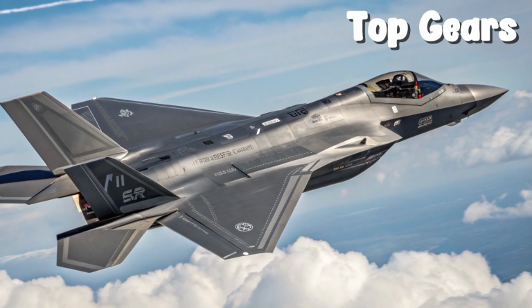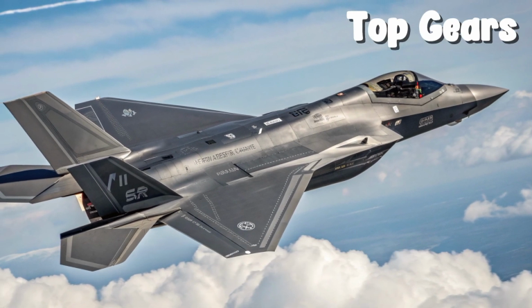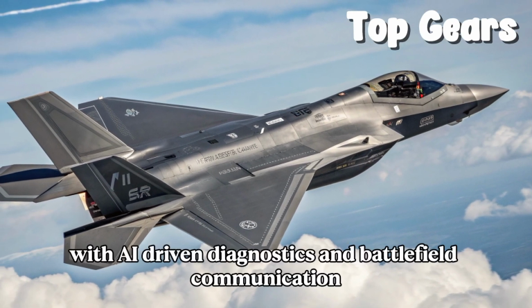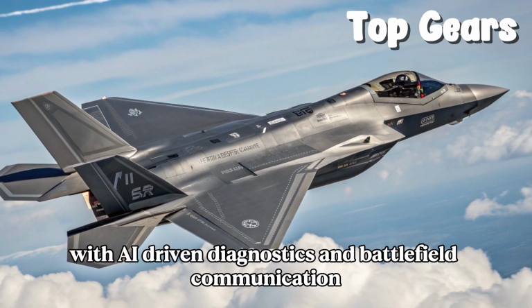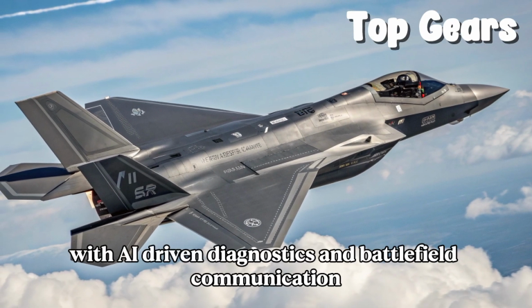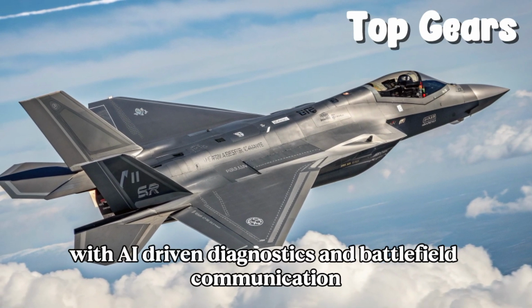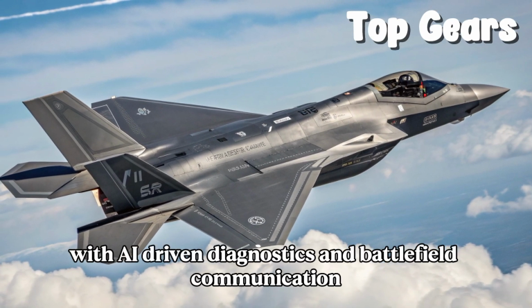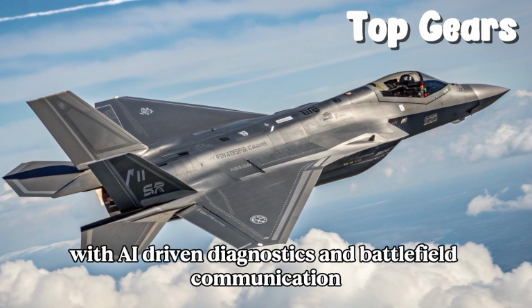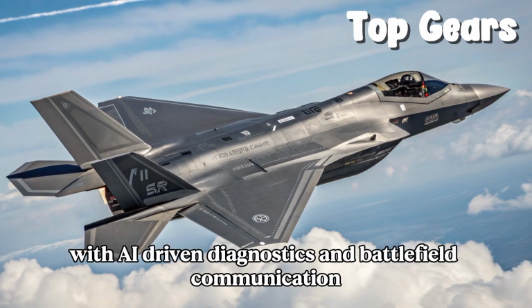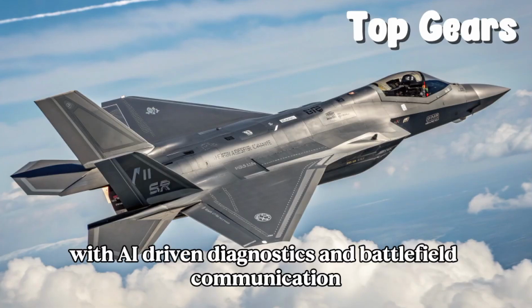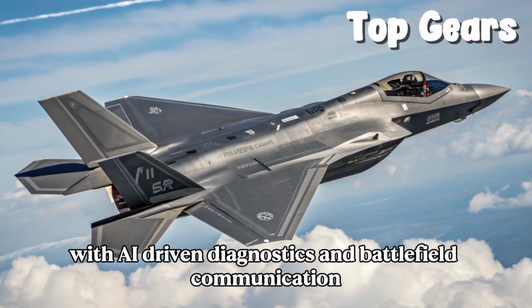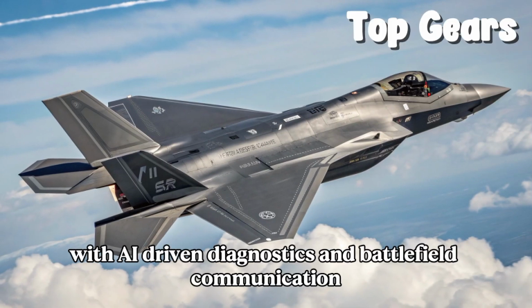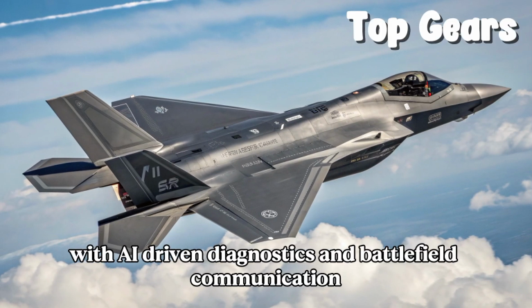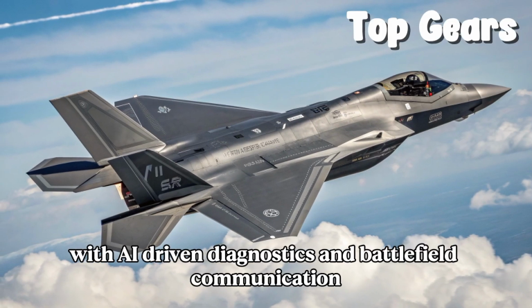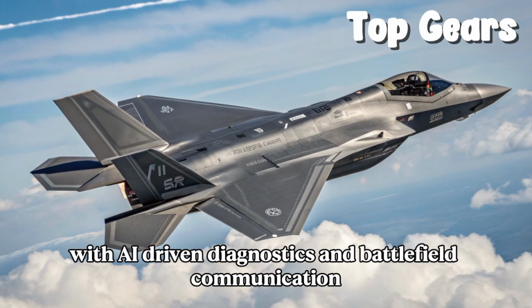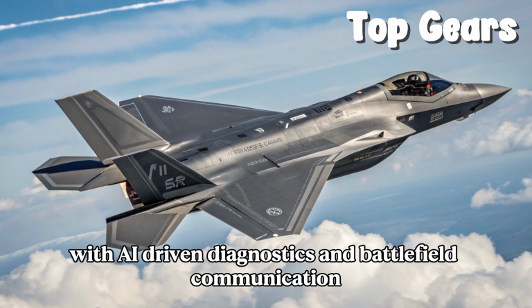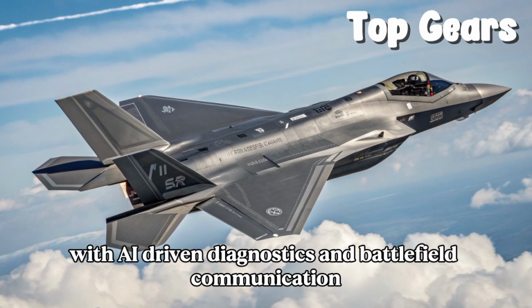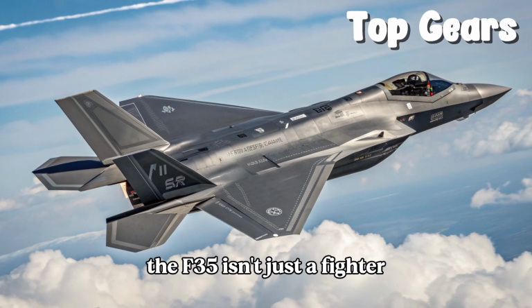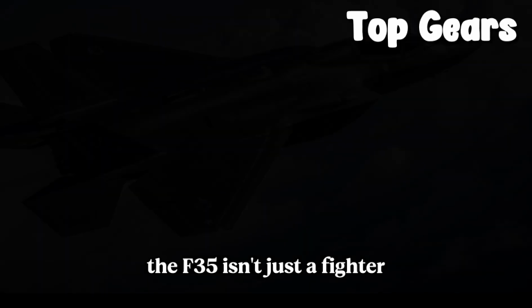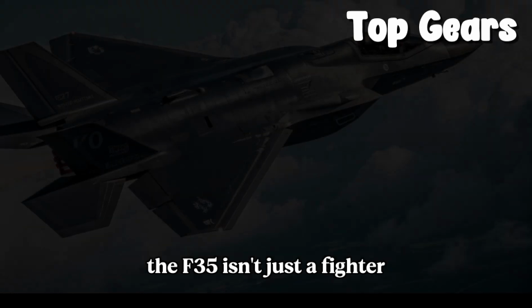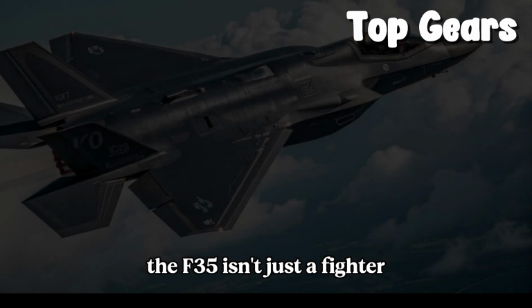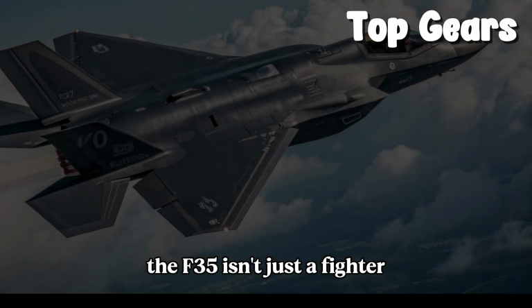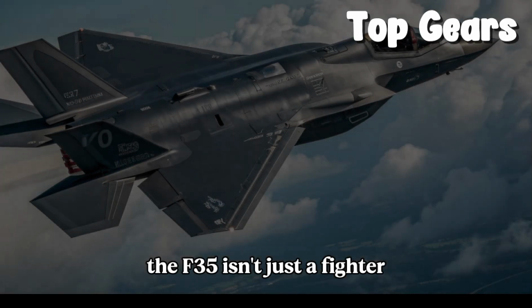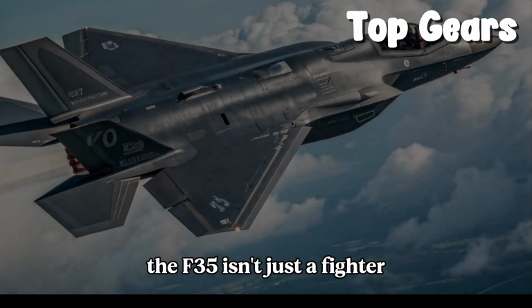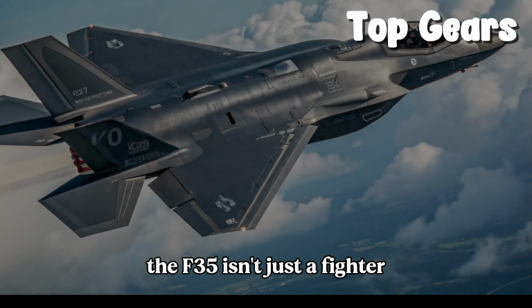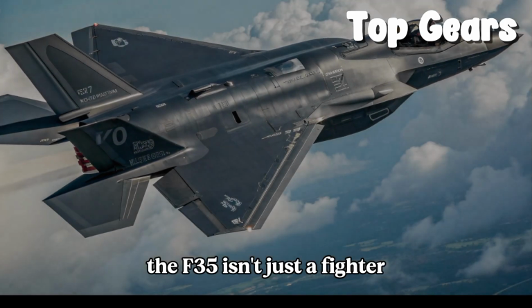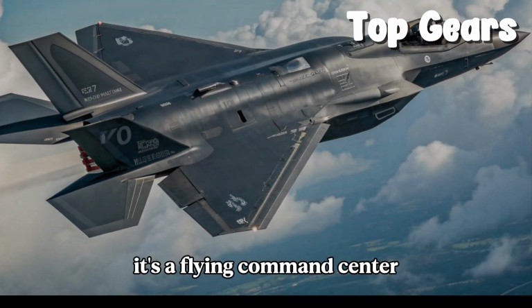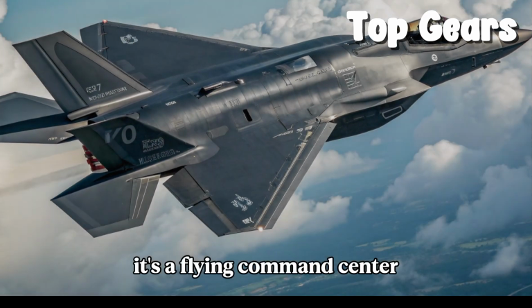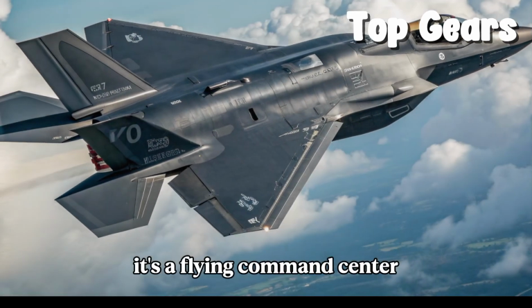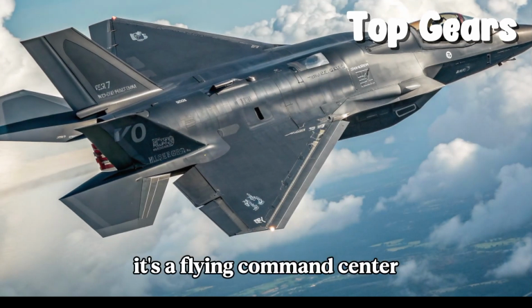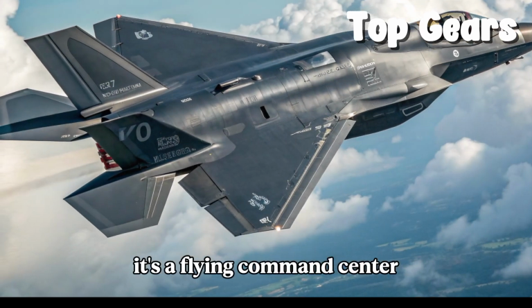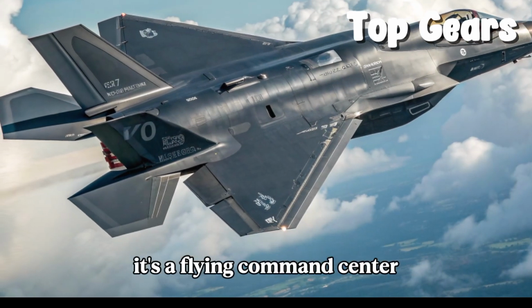Safety enhancements include predictive maintenance systems and reinforced ejection protocols for pilot protection. With AI-driven diagnostics and battlefield communication, the F-35 isn't just a fighter — it's a flying command center.